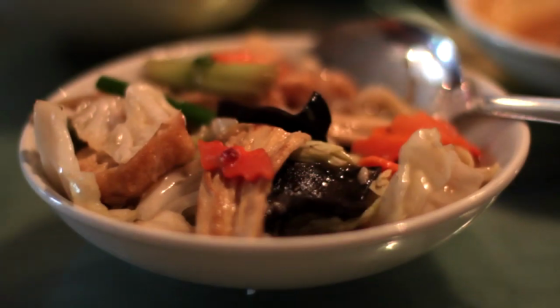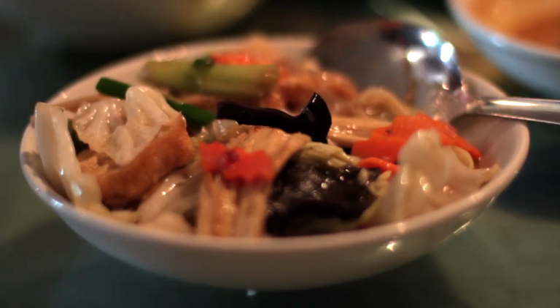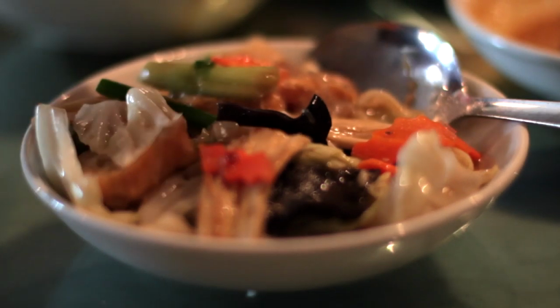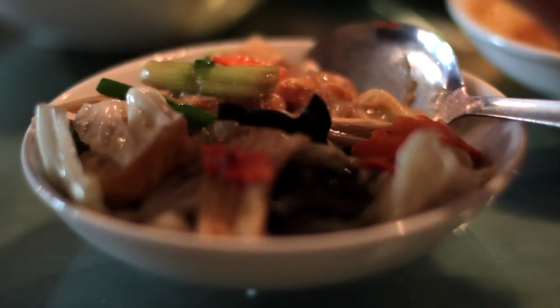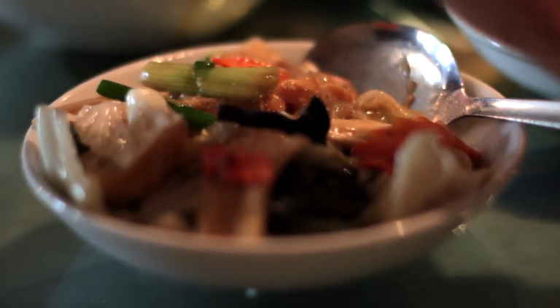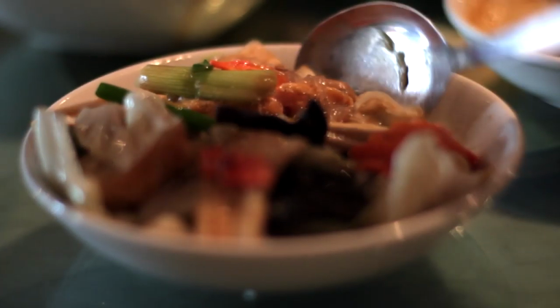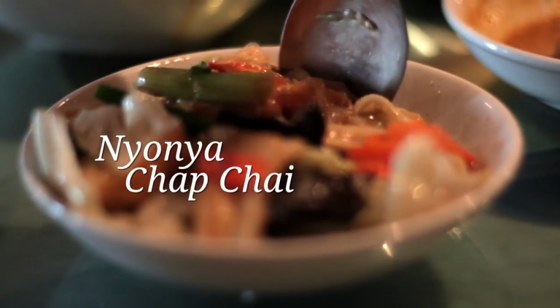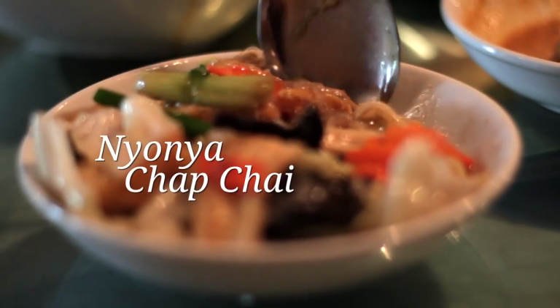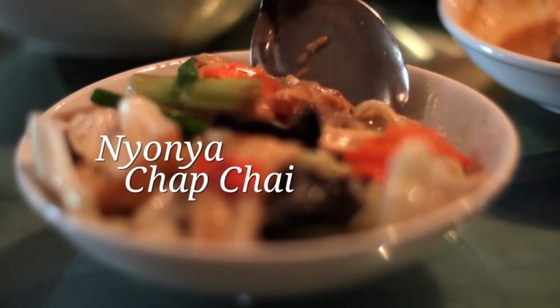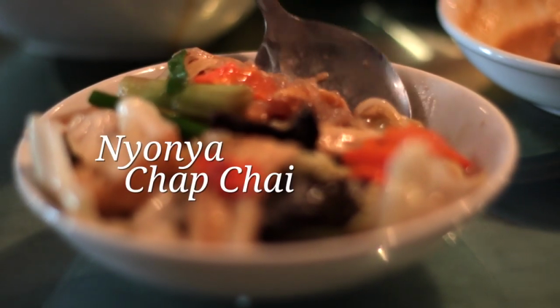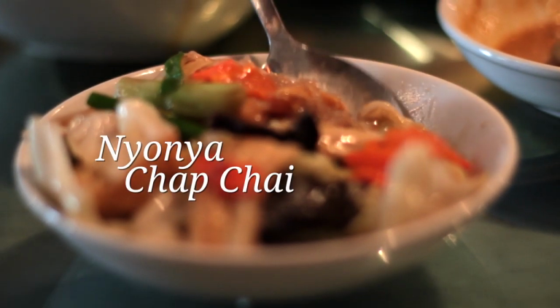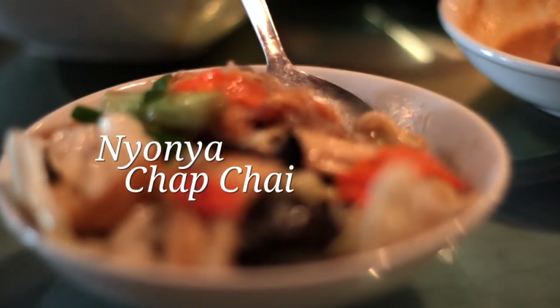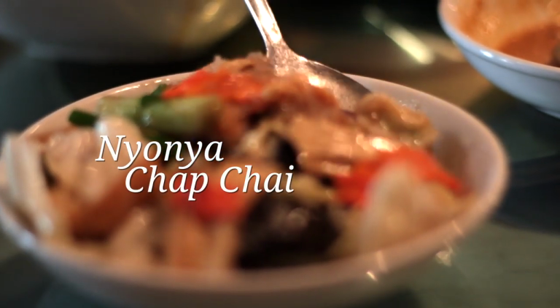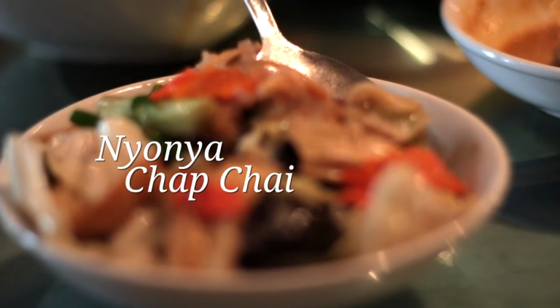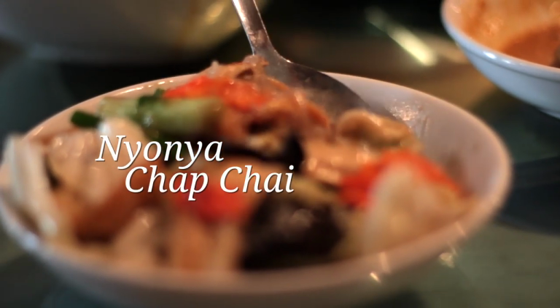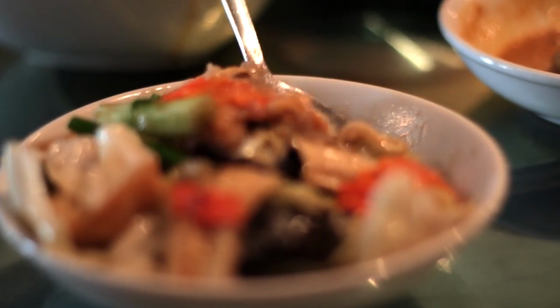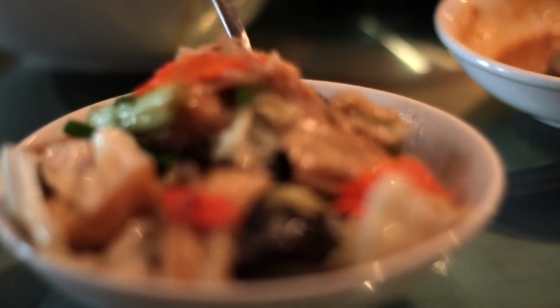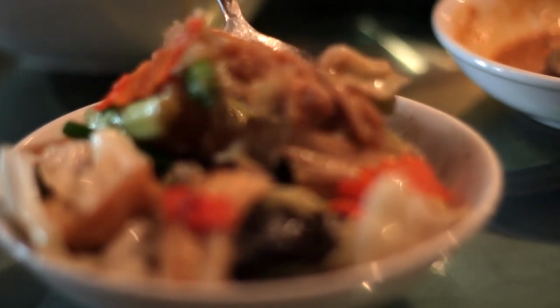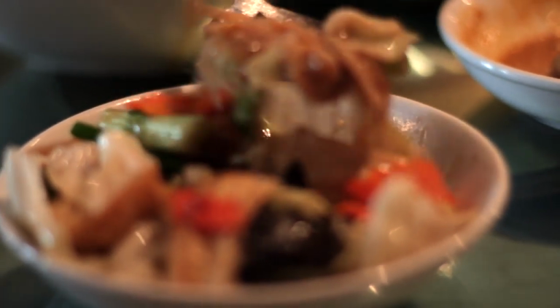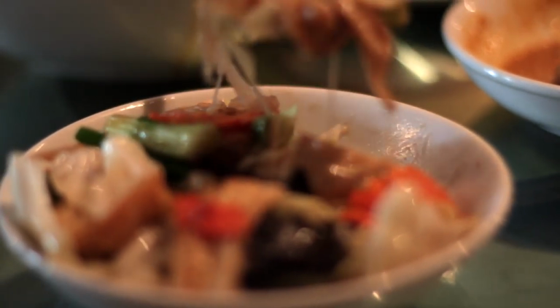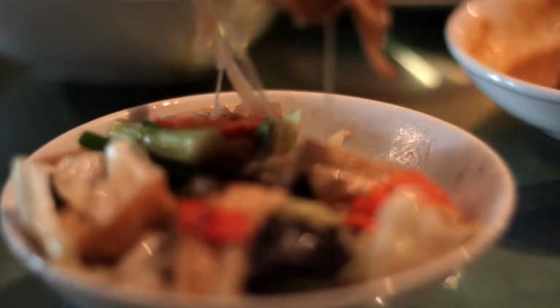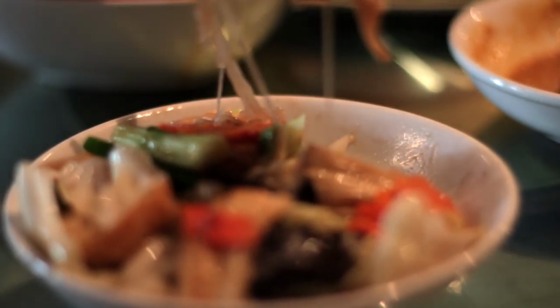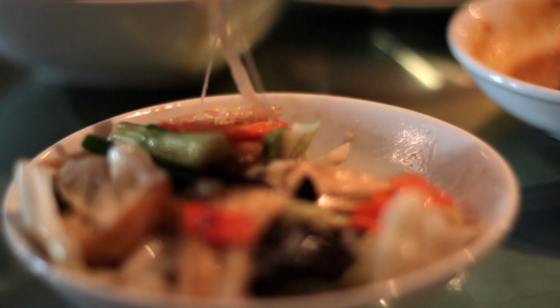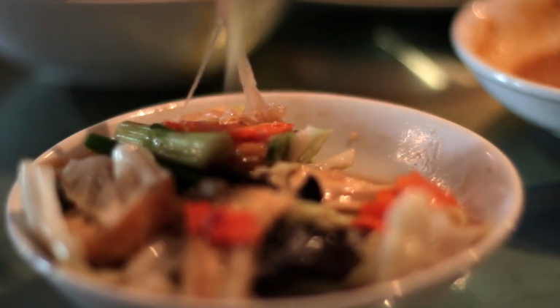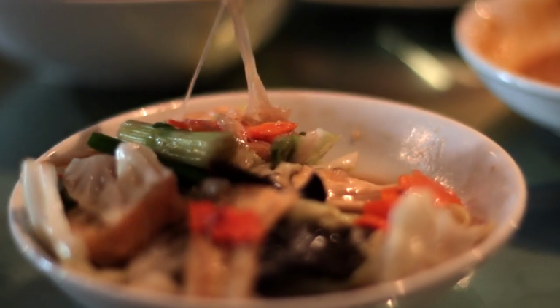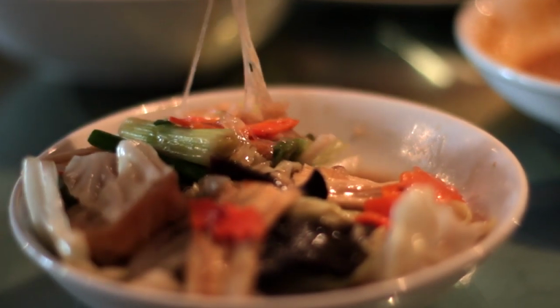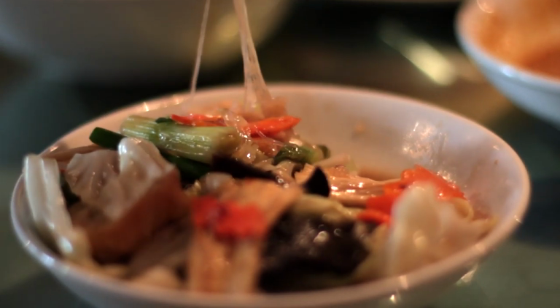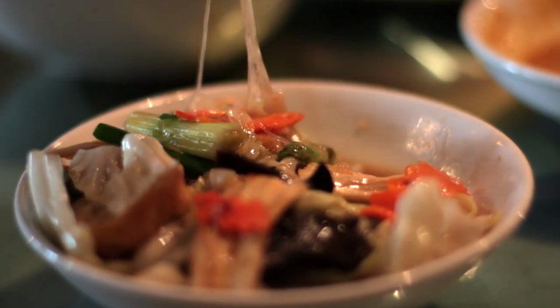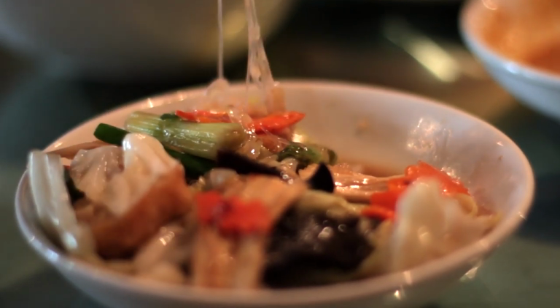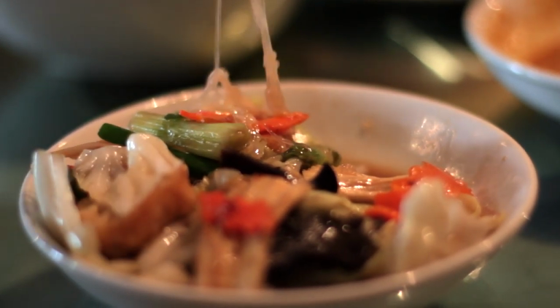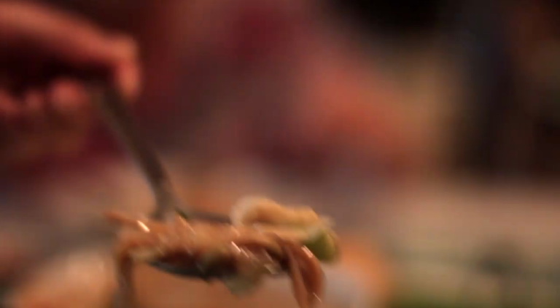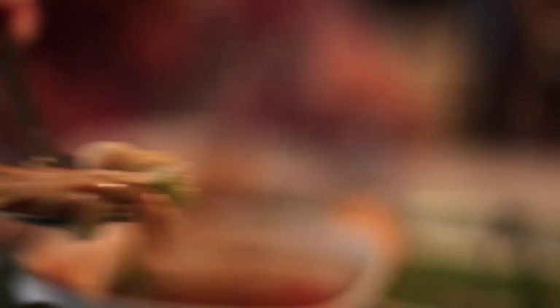Lastly, I had Nyonya chap chai, which is simply stir-fried vegetables with some bean curd skin and glass noodles.